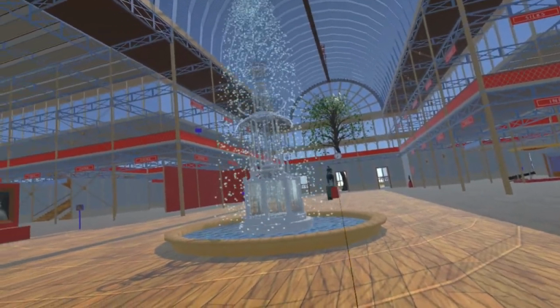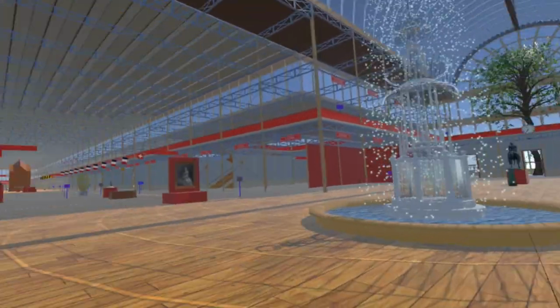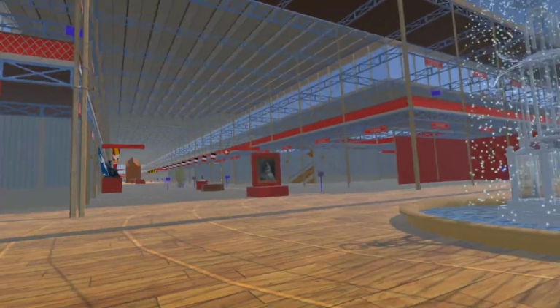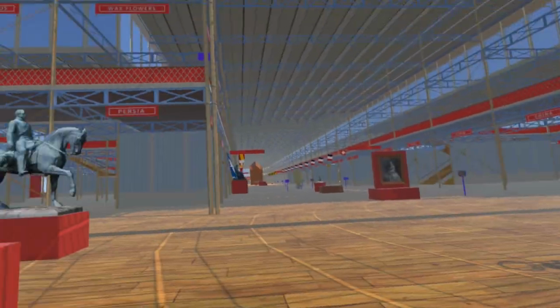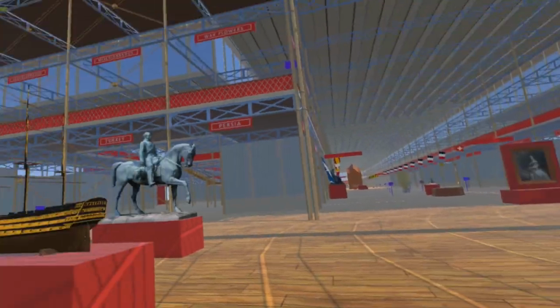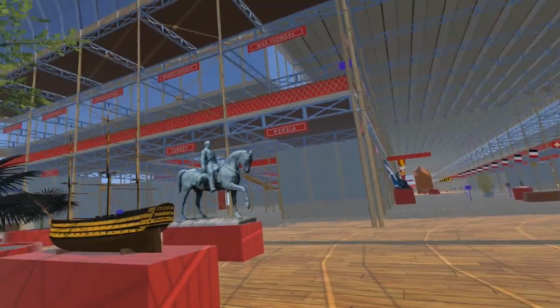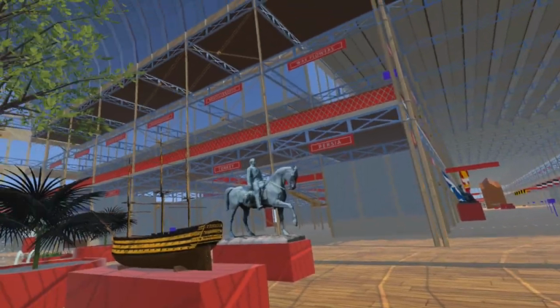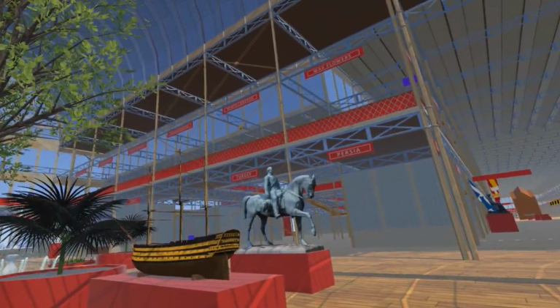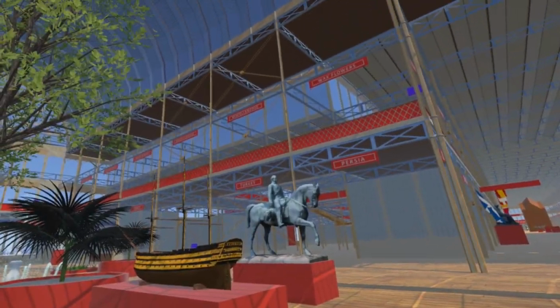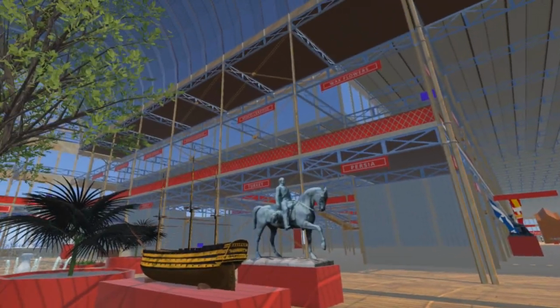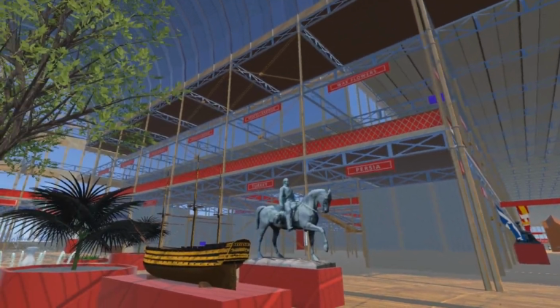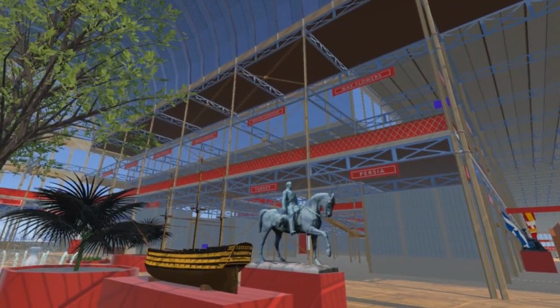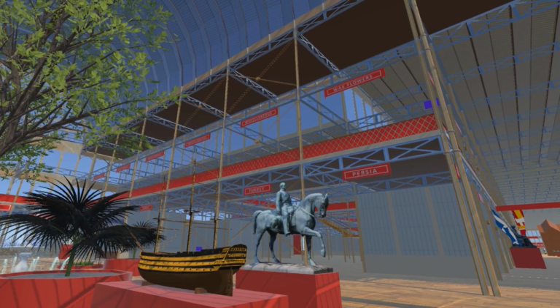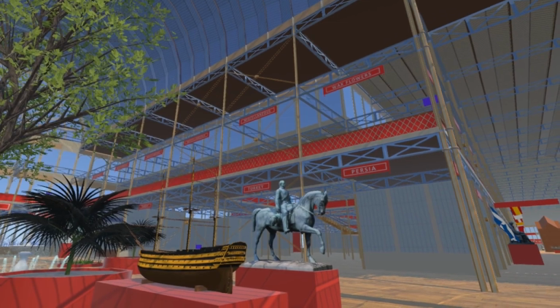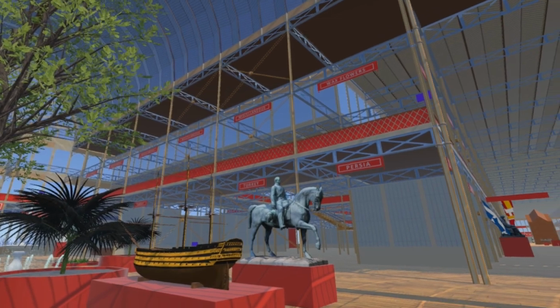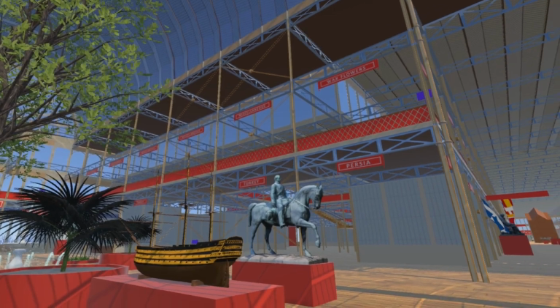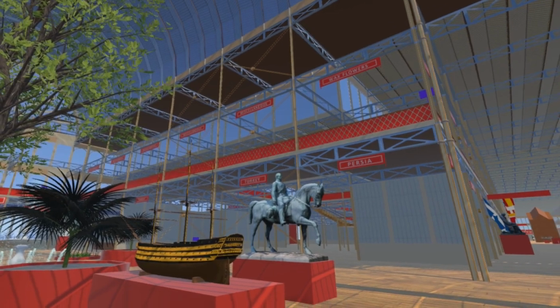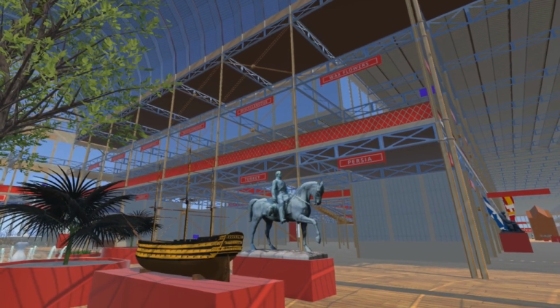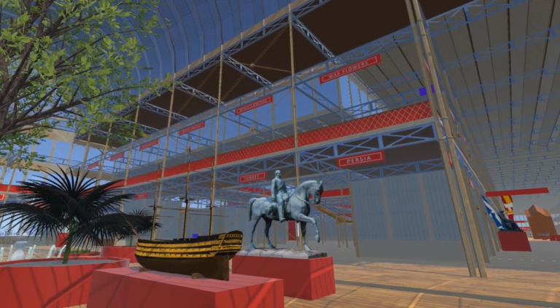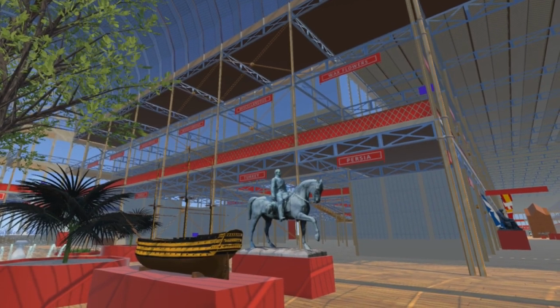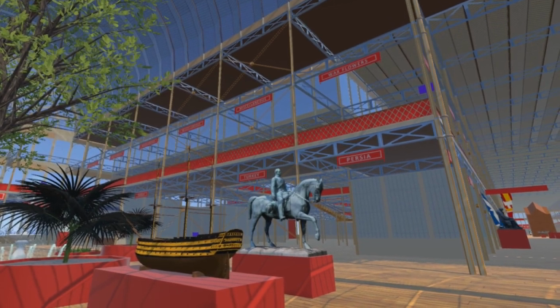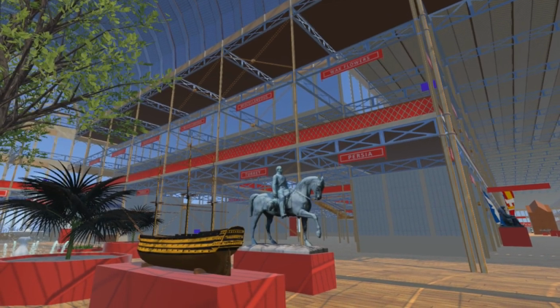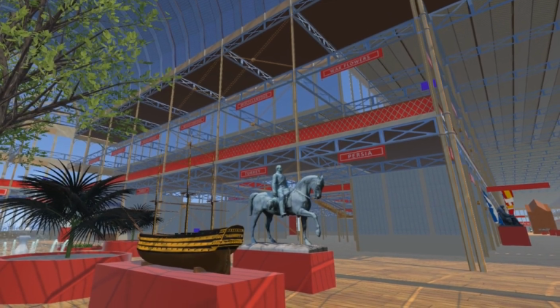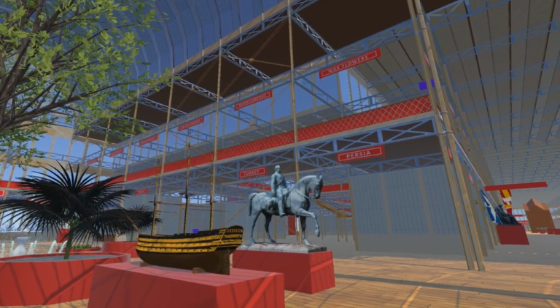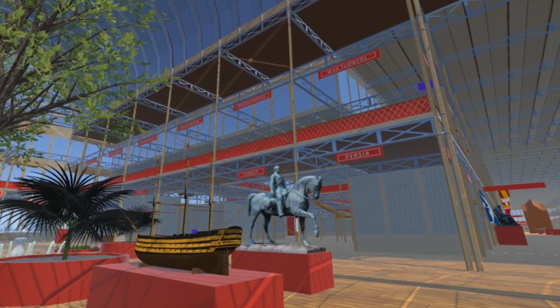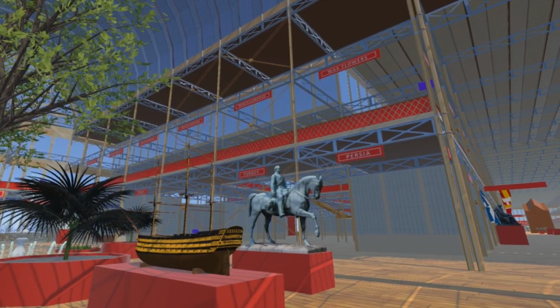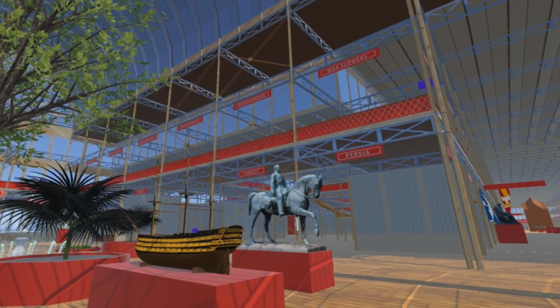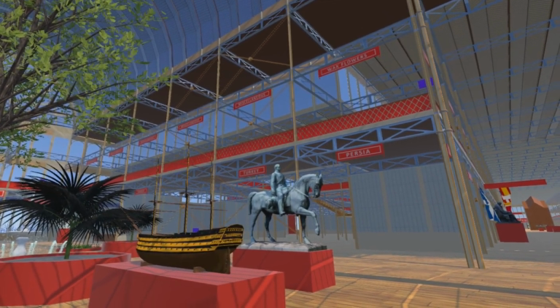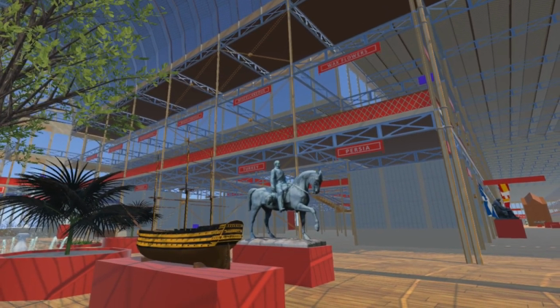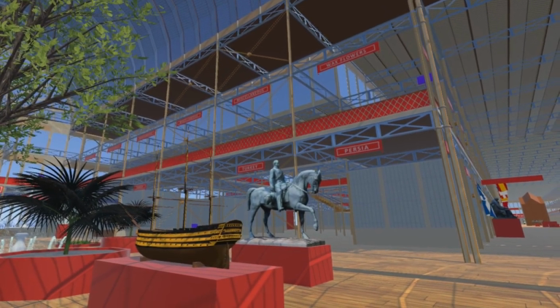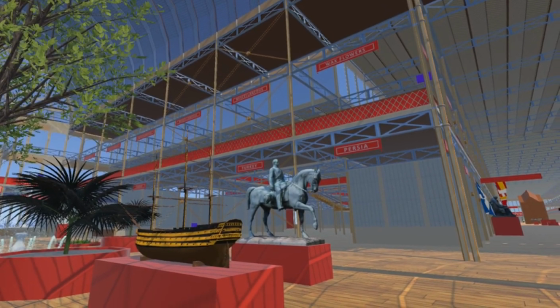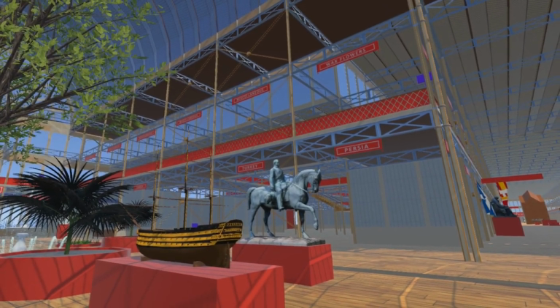Prince Albert is a model of the statue in Windsor Great Park. Many thanks to Michael Janssen for allowing us to use his model.